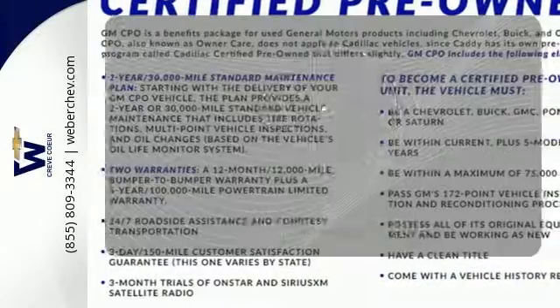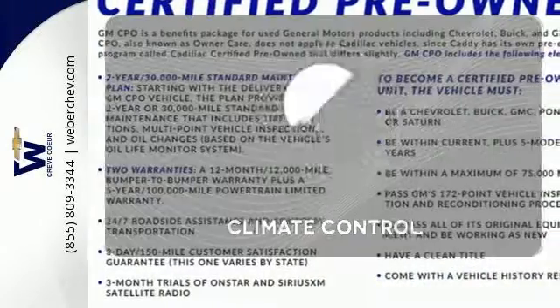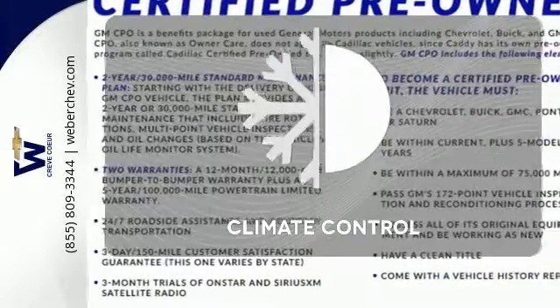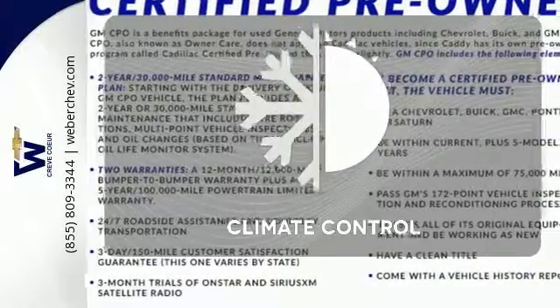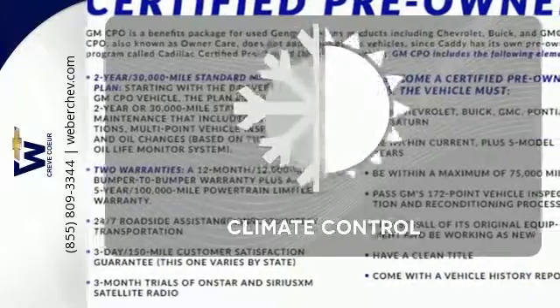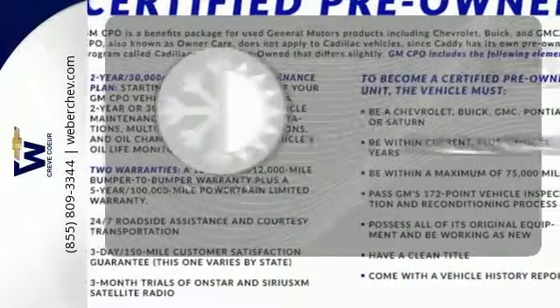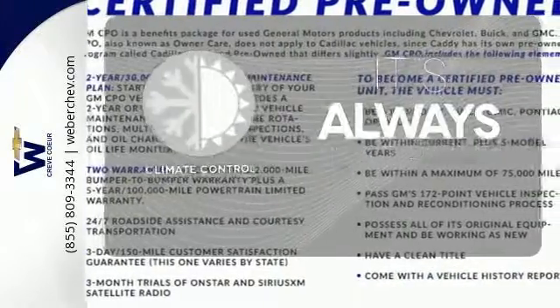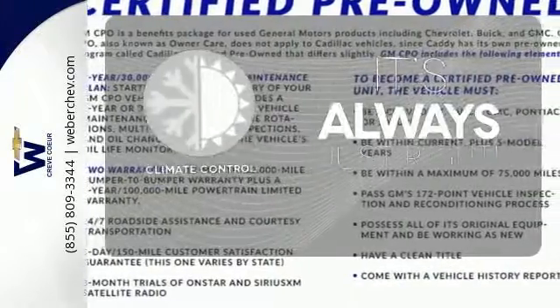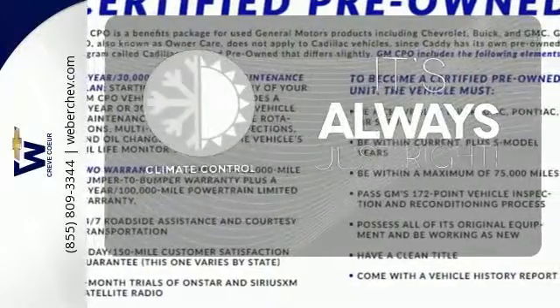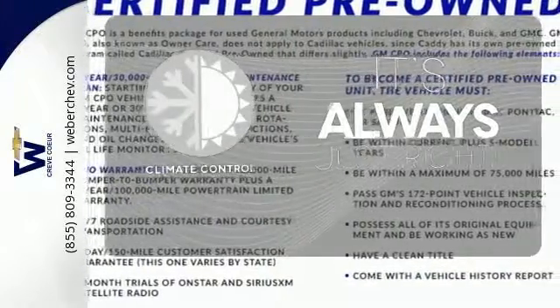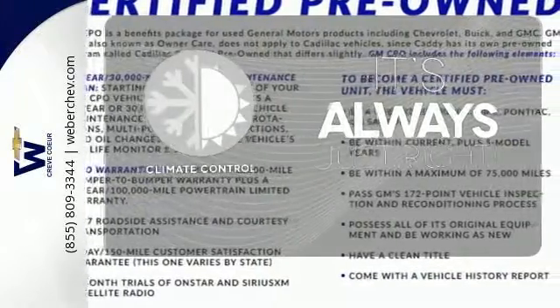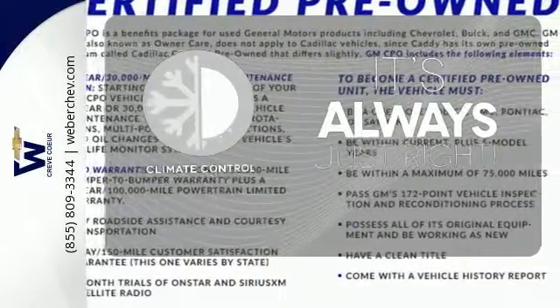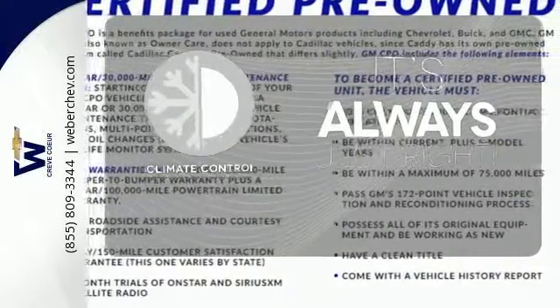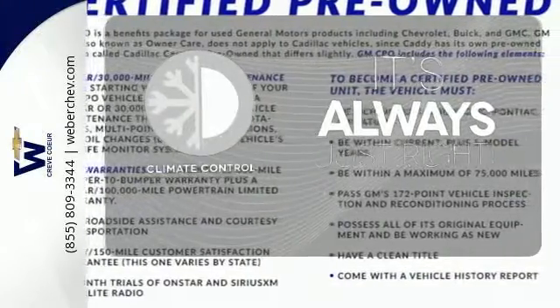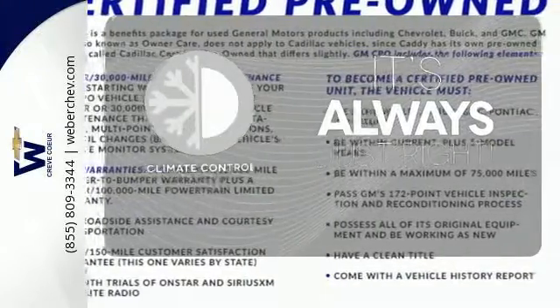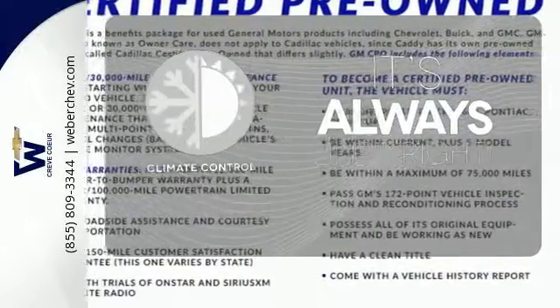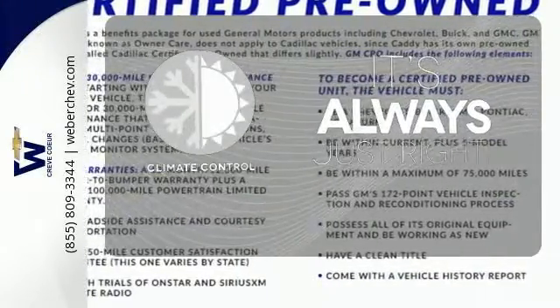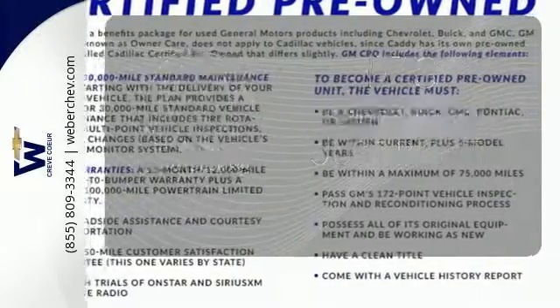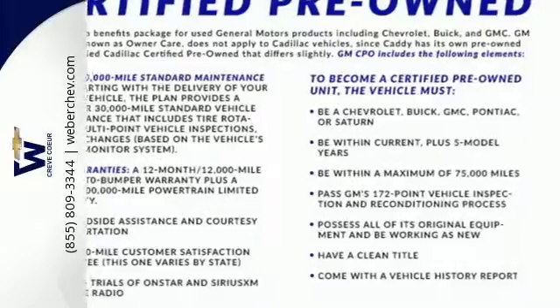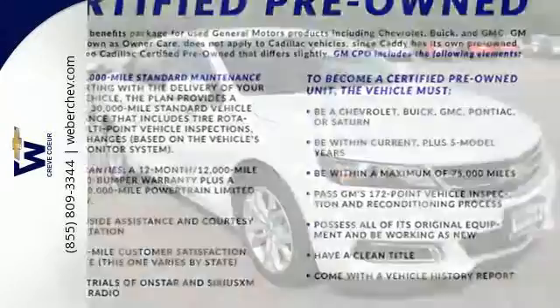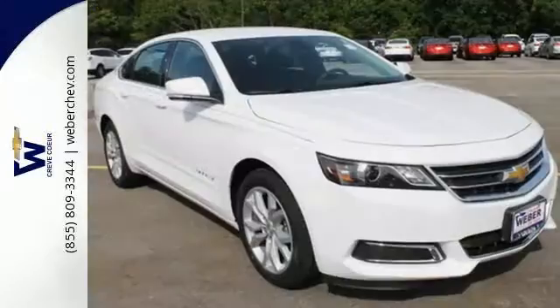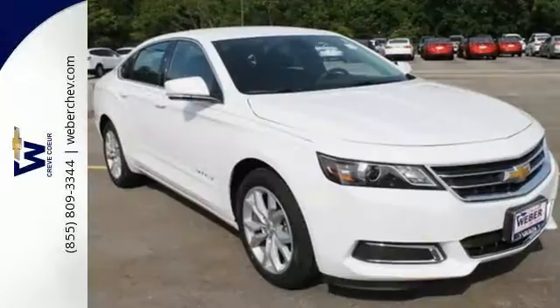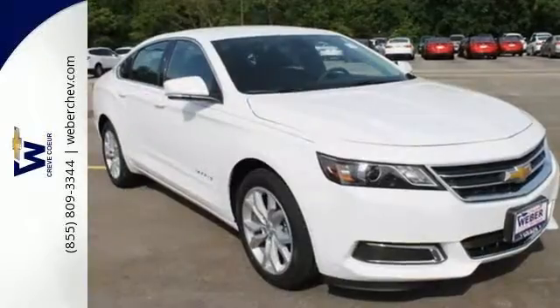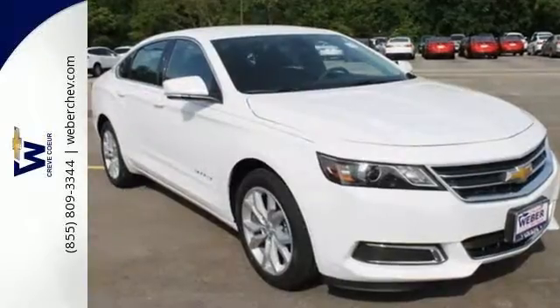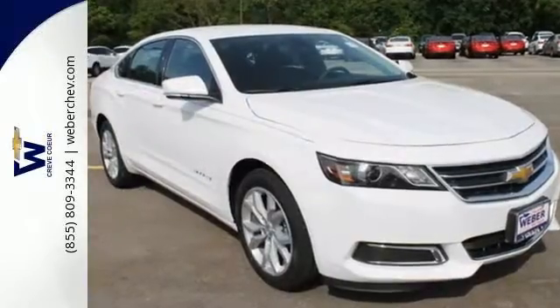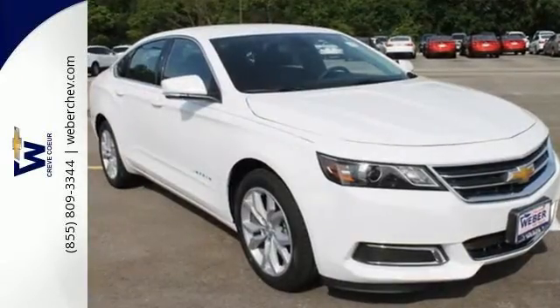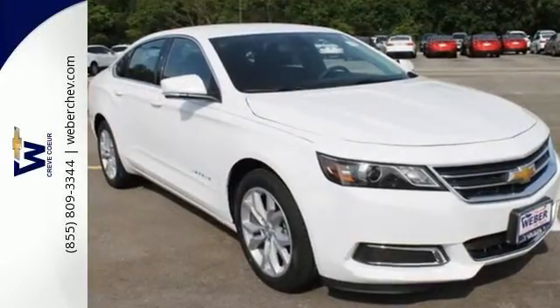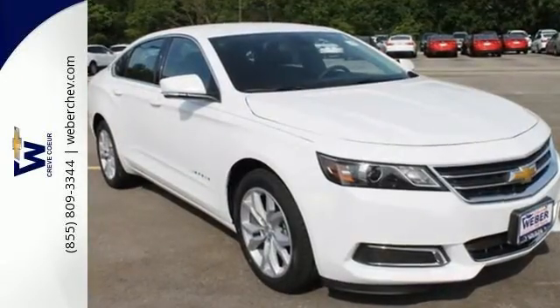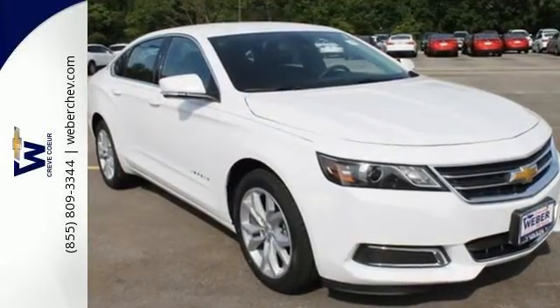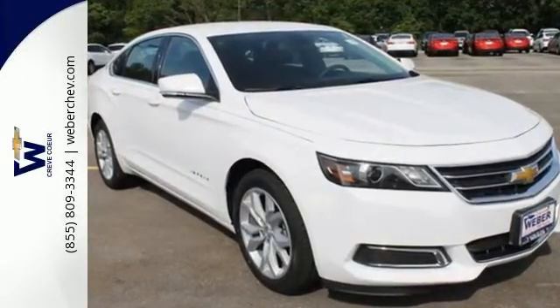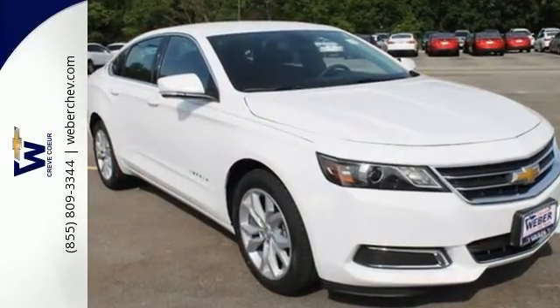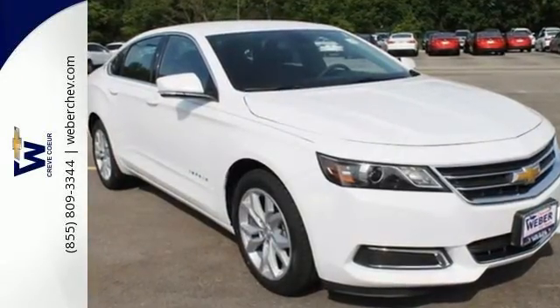Set it and forget it with the climate control. Make a statement in this Impala. Drive it home today.